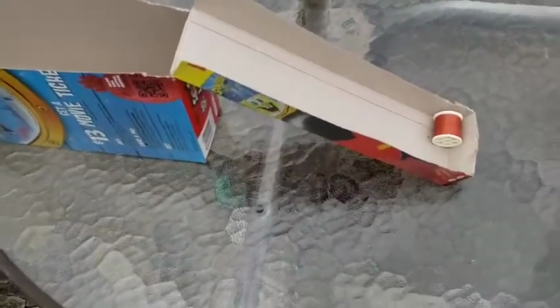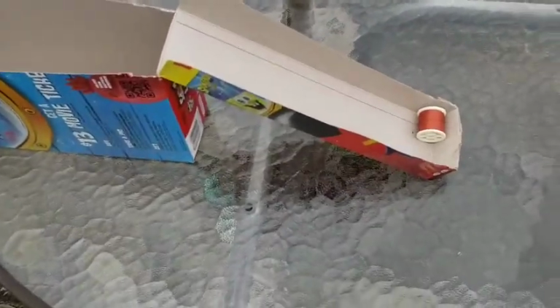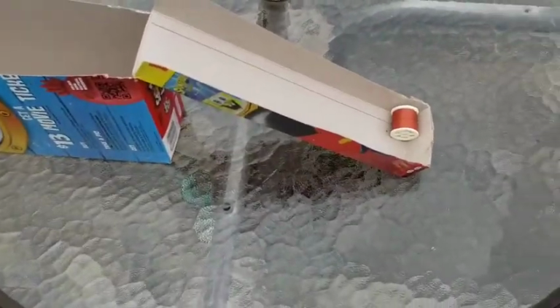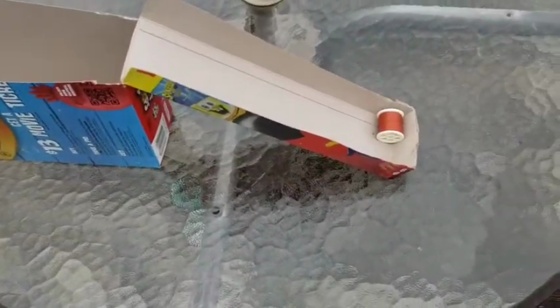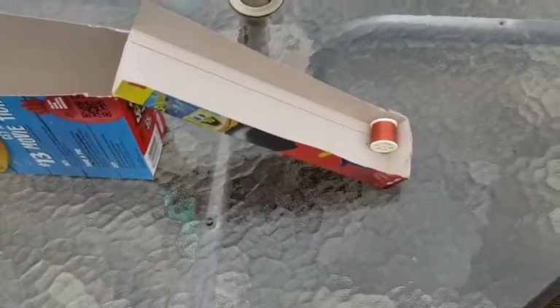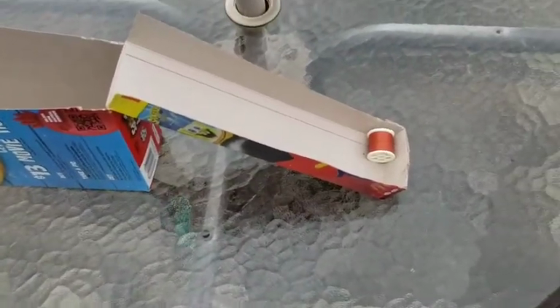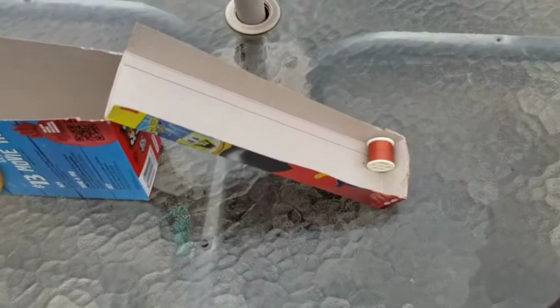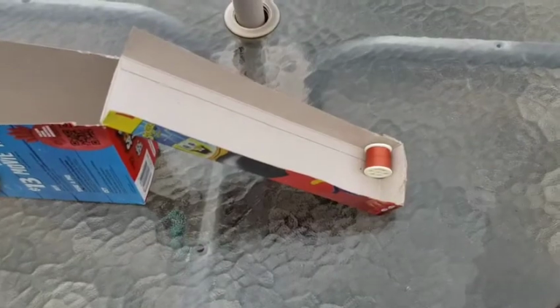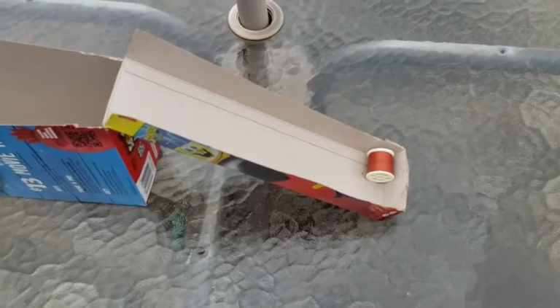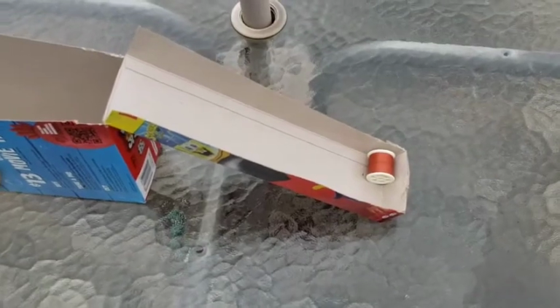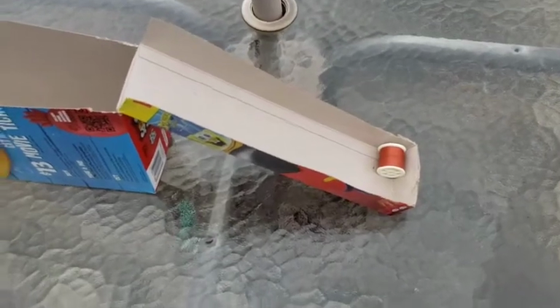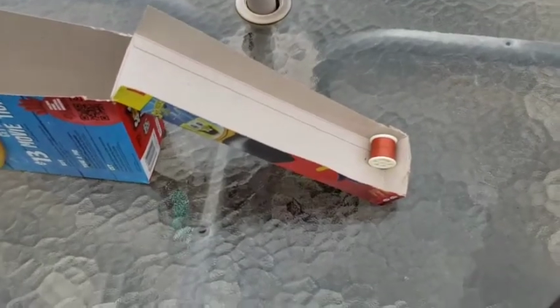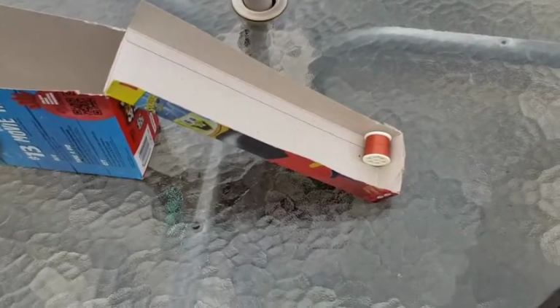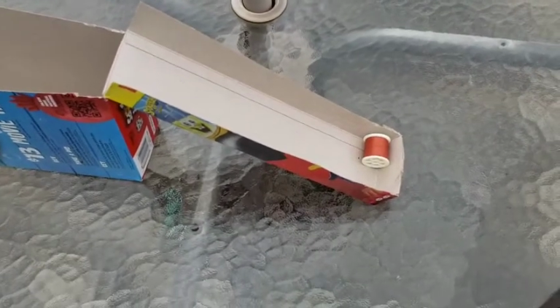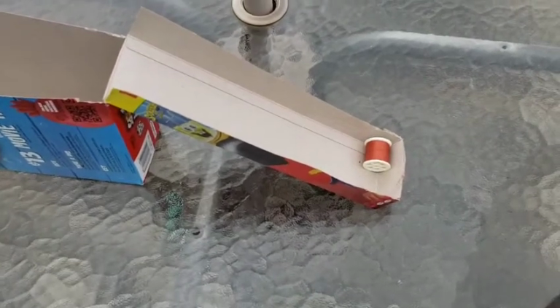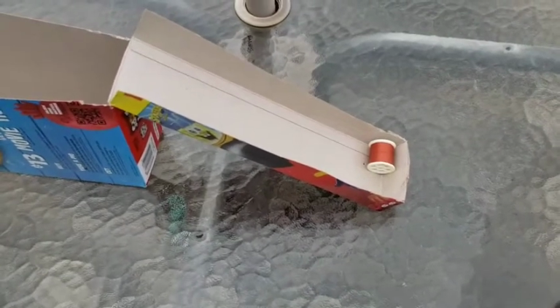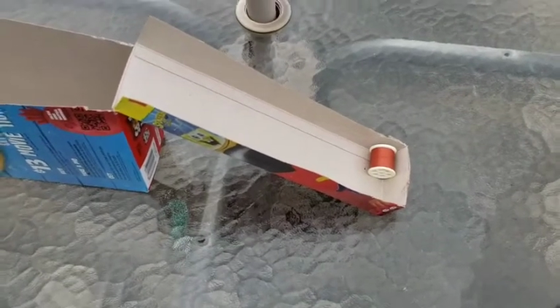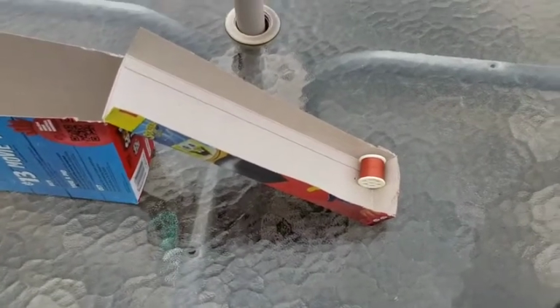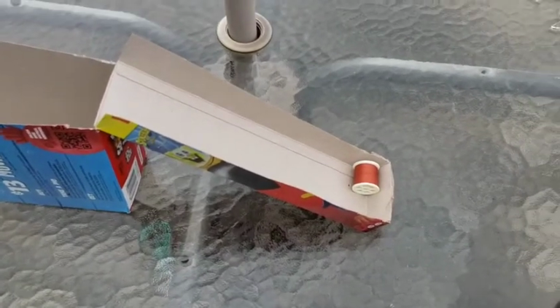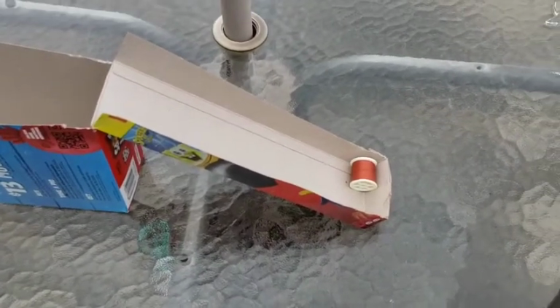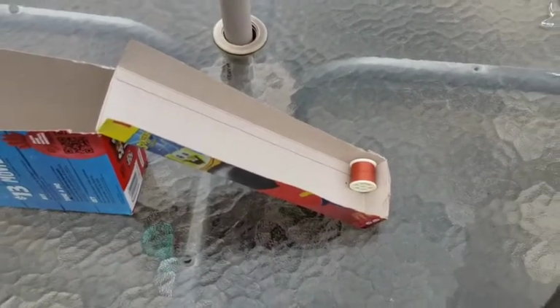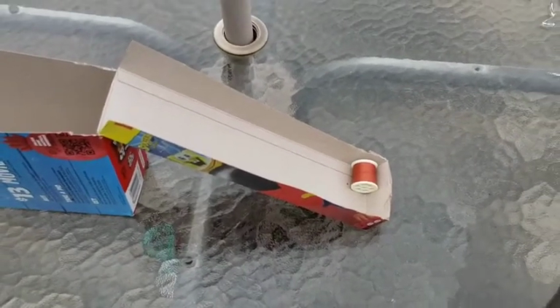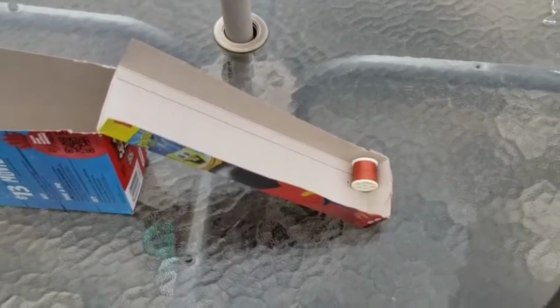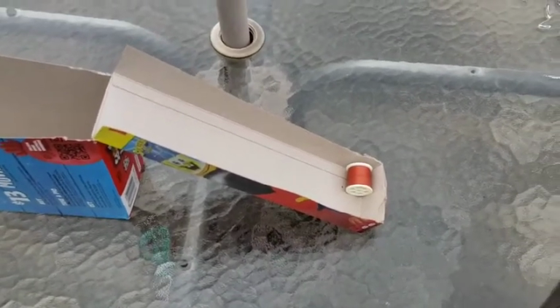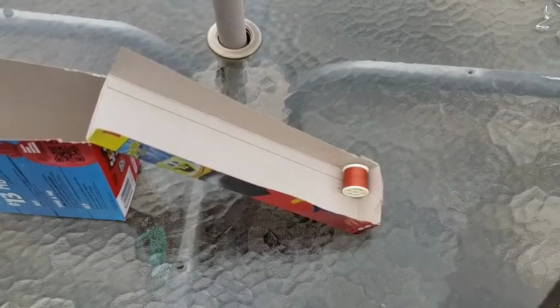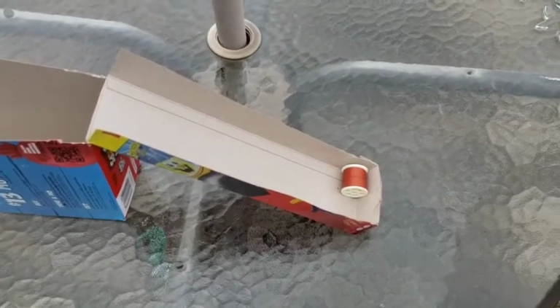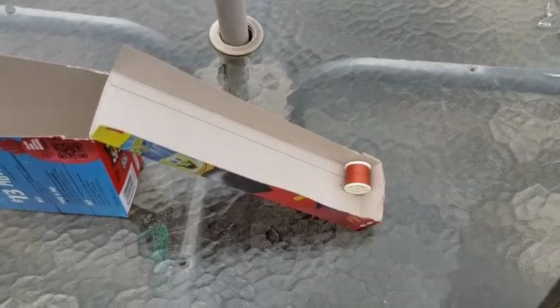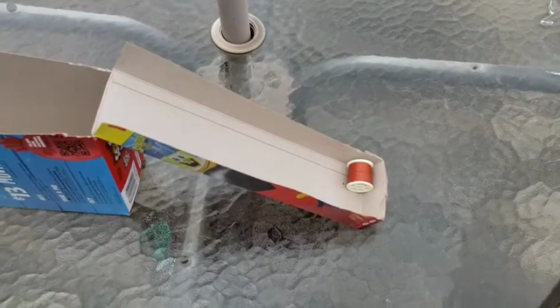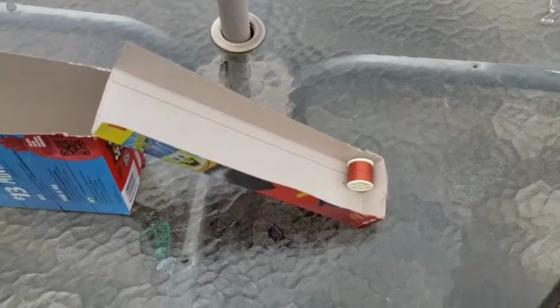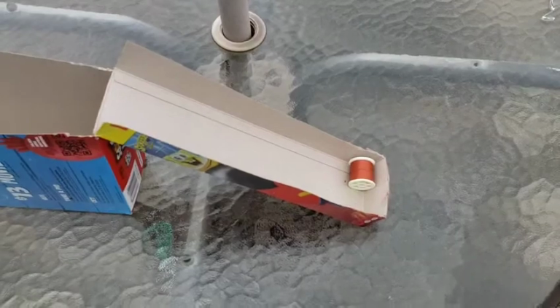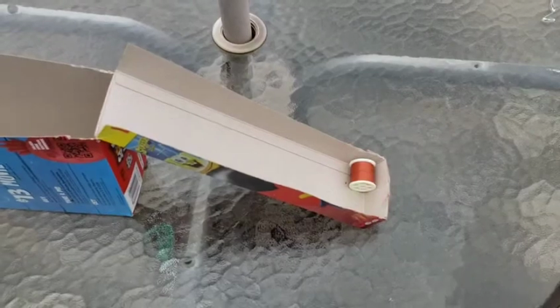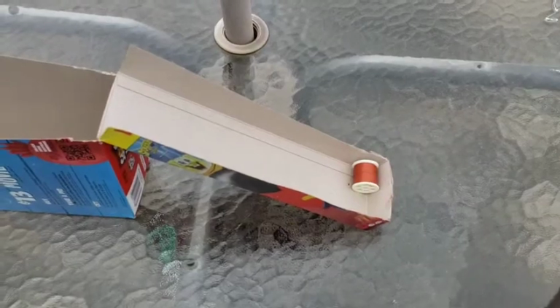Look at that! It rolls right down my ramp. Now how could you make a bigger ramp? Because that's kind of a short ramp, isn't it? Think about how you could make a bigger ramp.